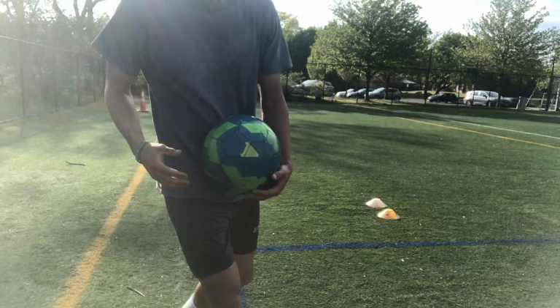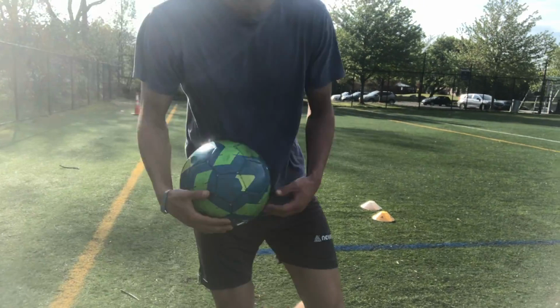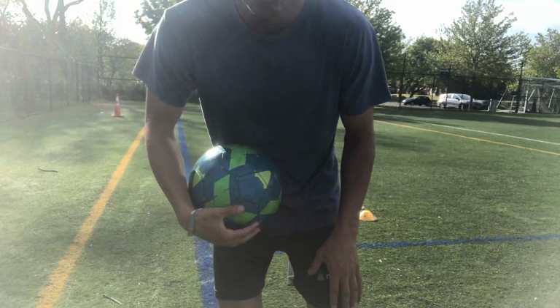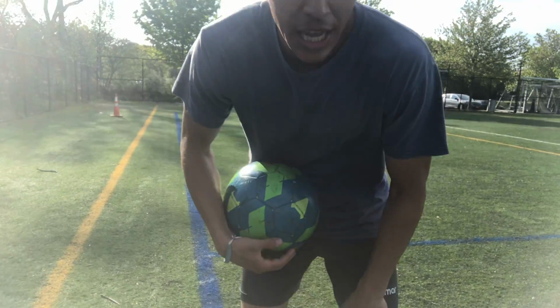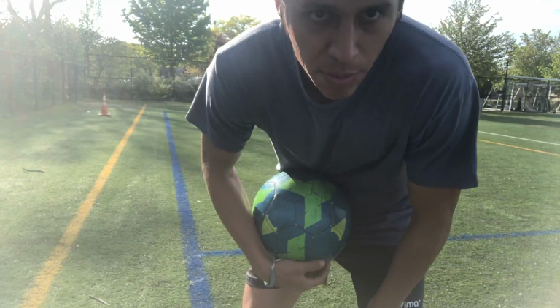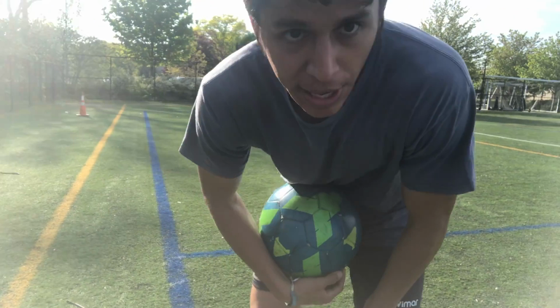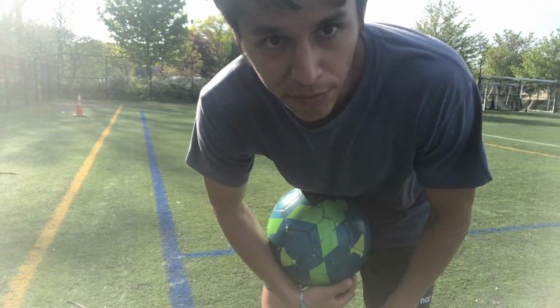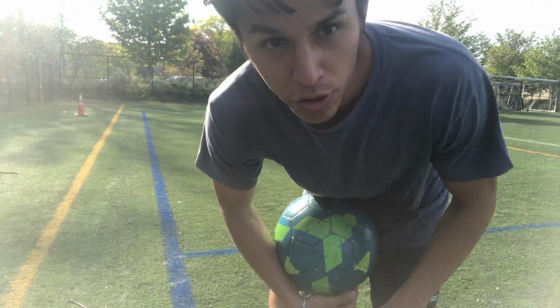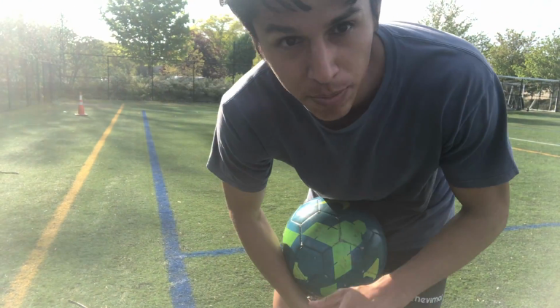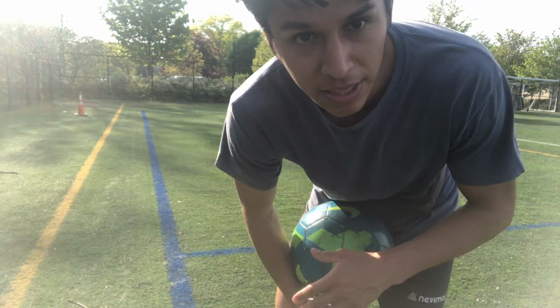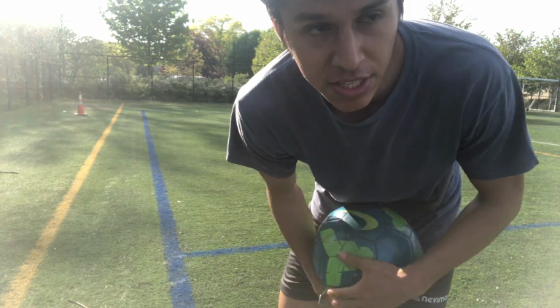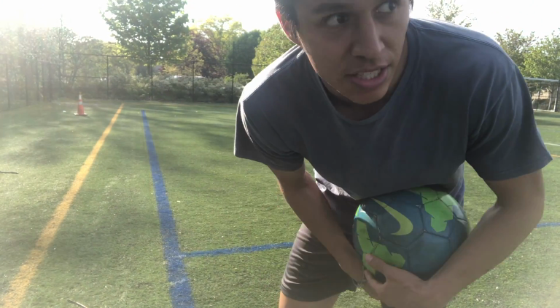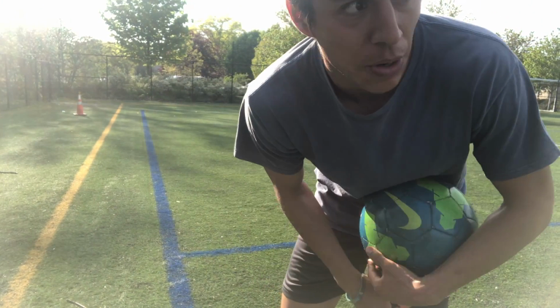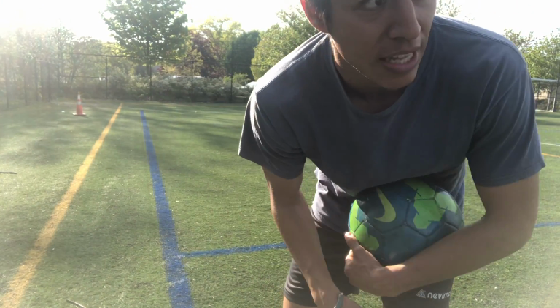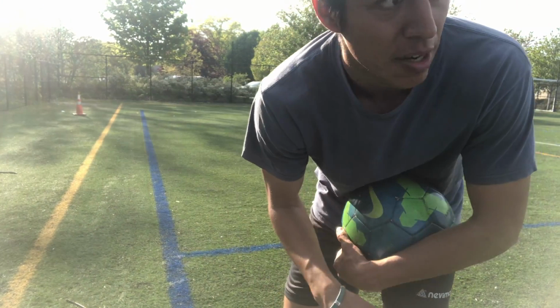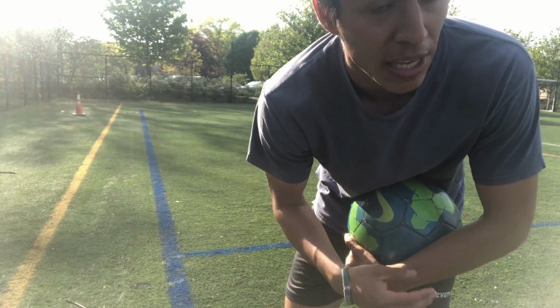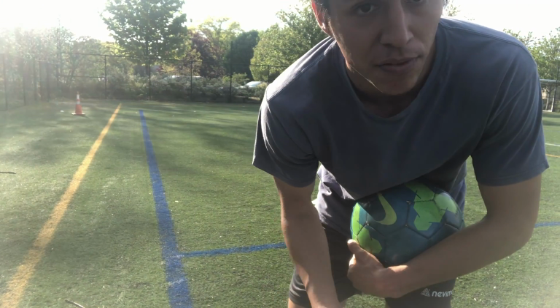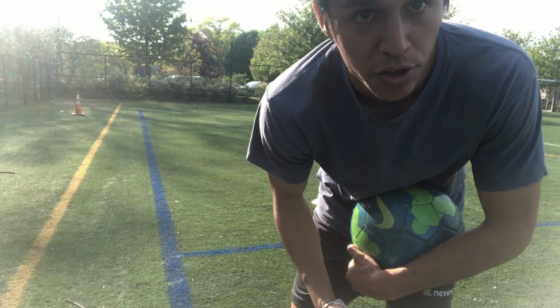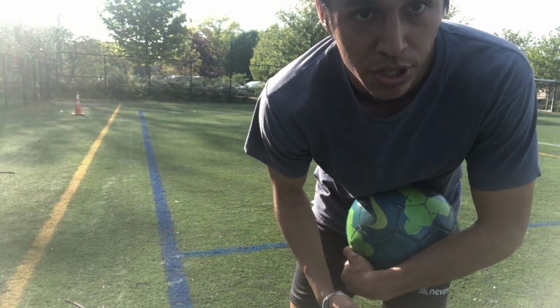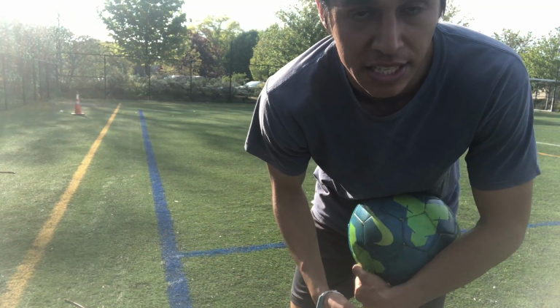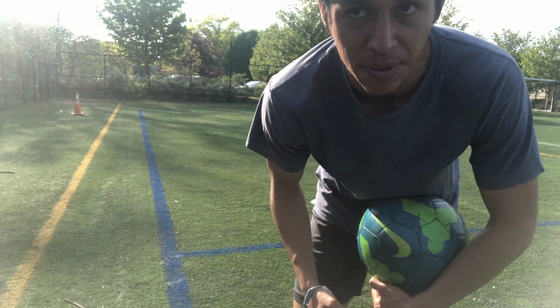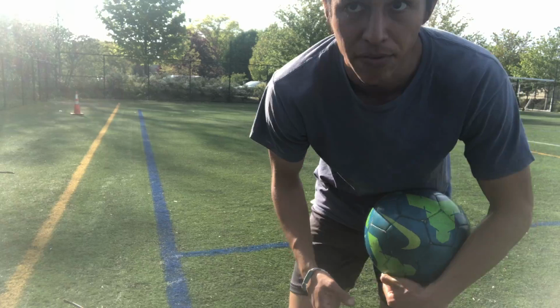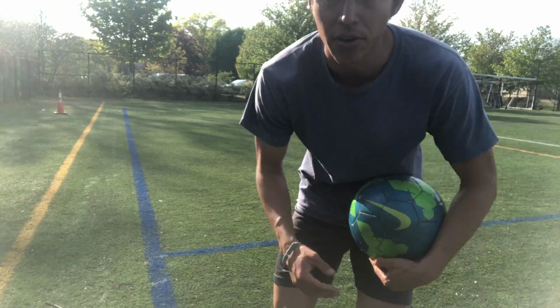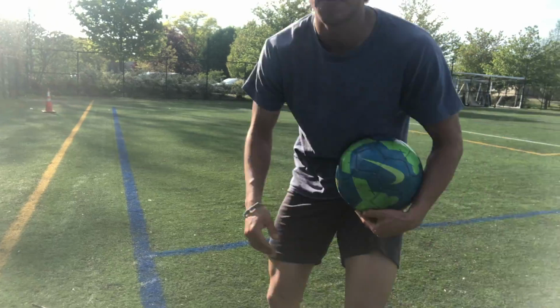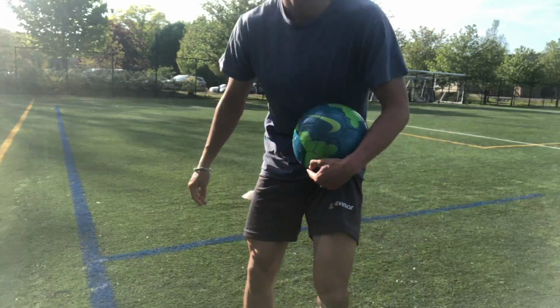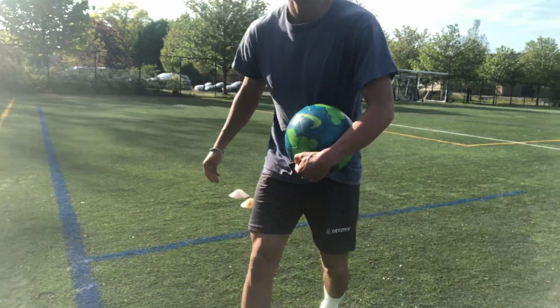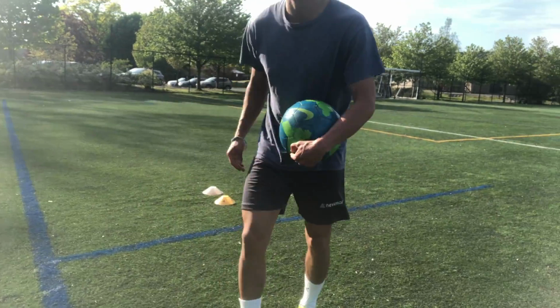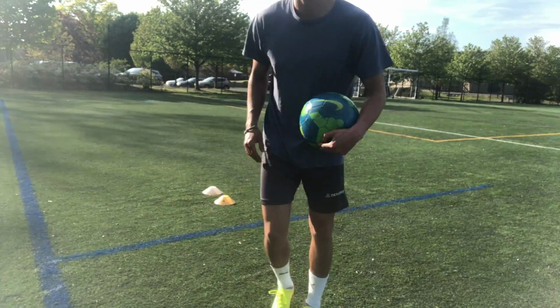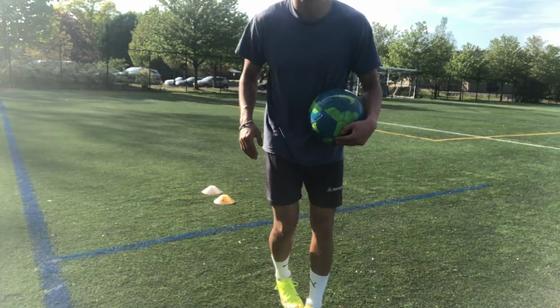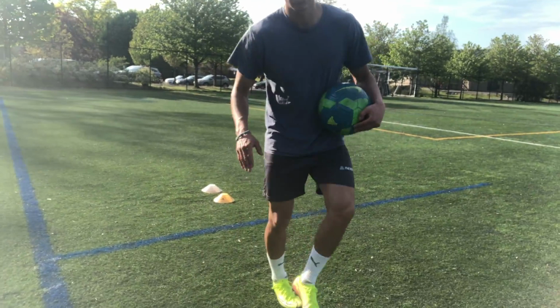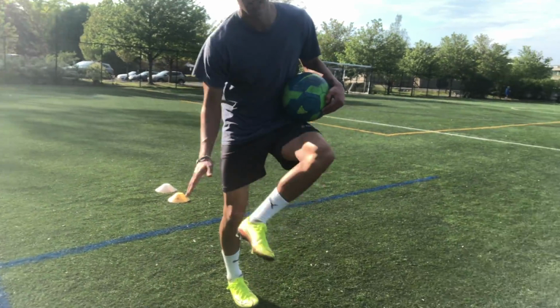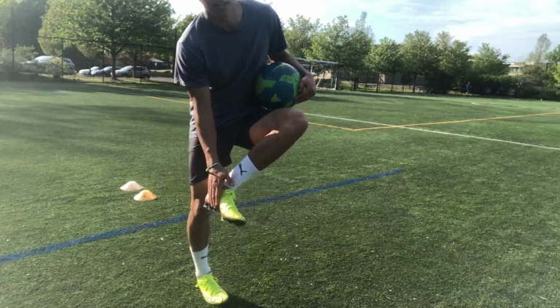So that was landing on my kicking foot using my laces. Now we're gonna land on my kicking foot using the inside of my foot — inside the foot, inside the leg.